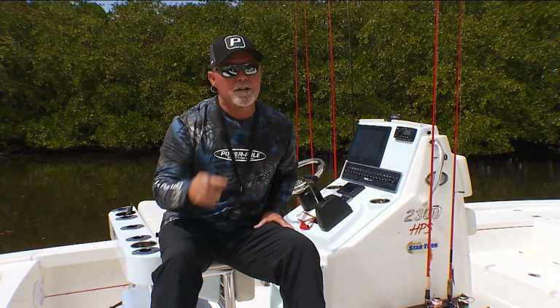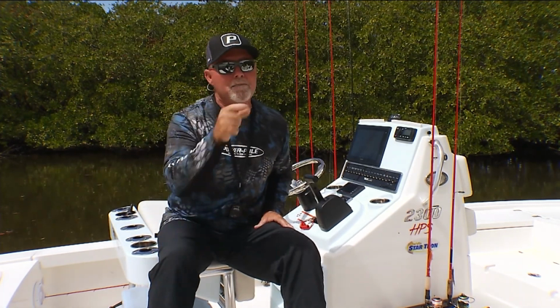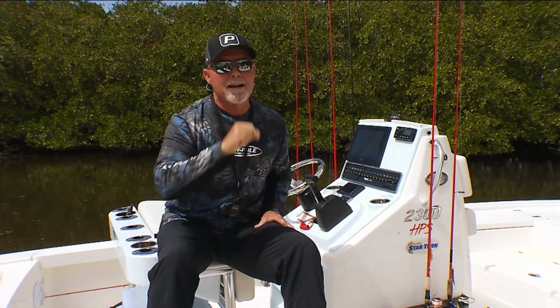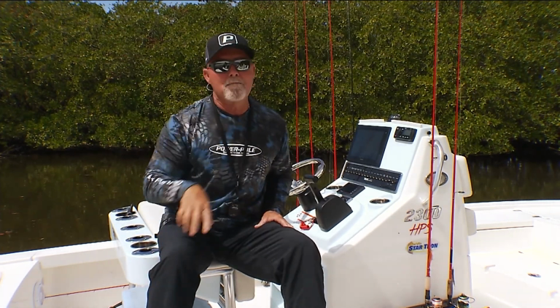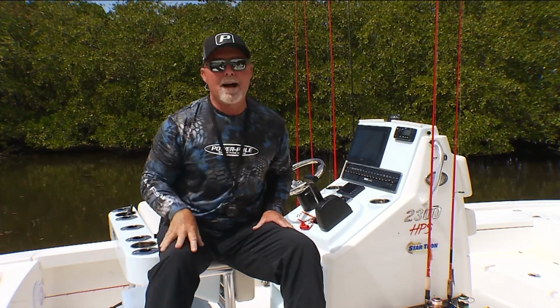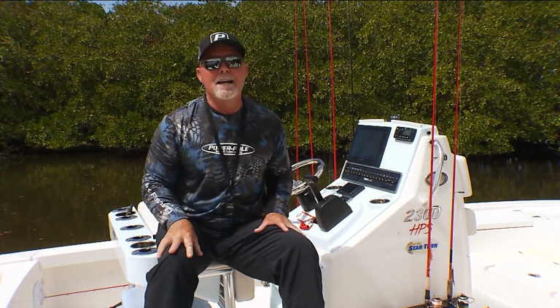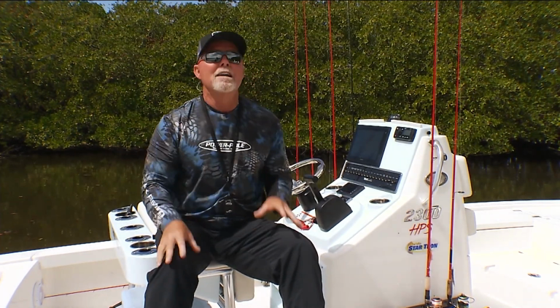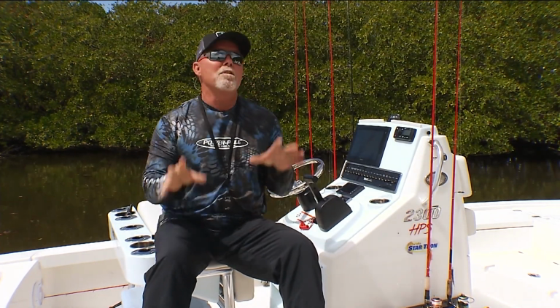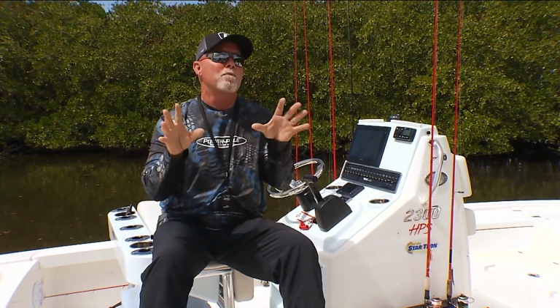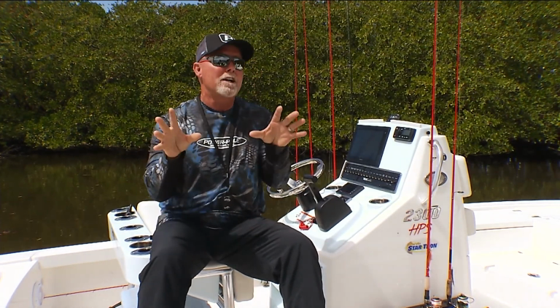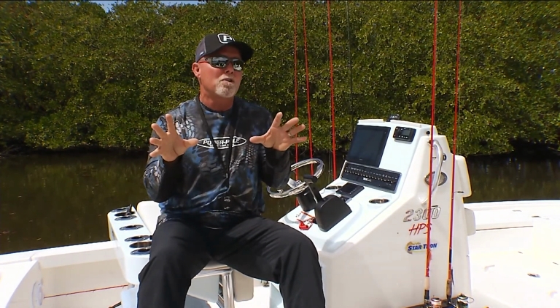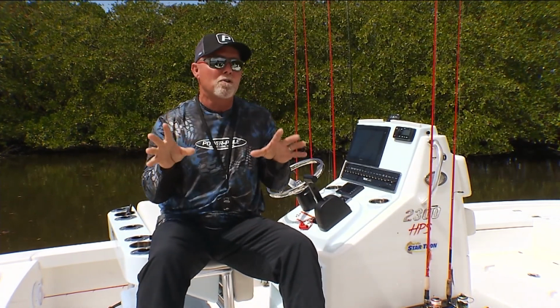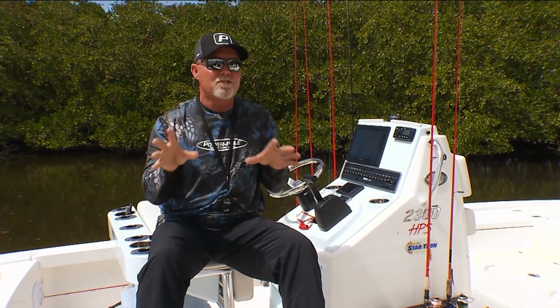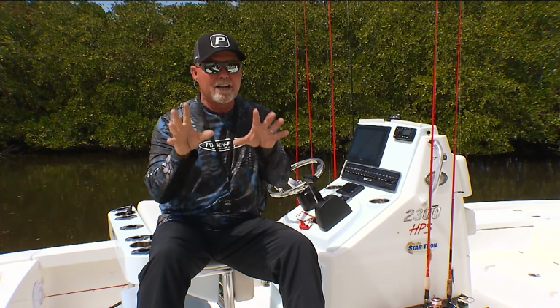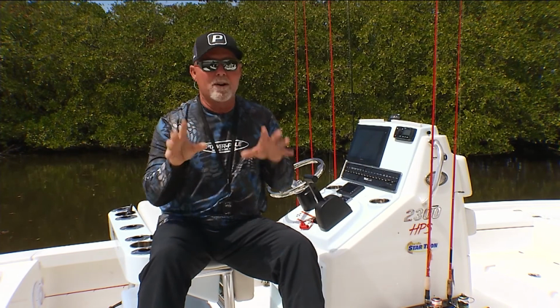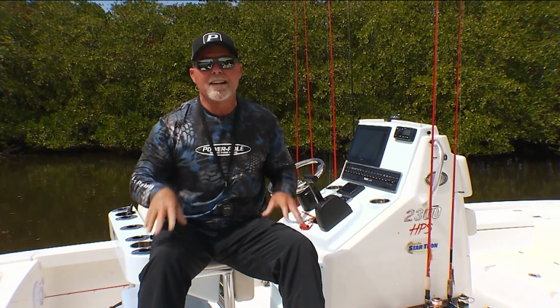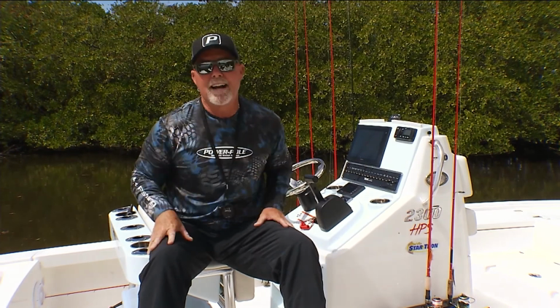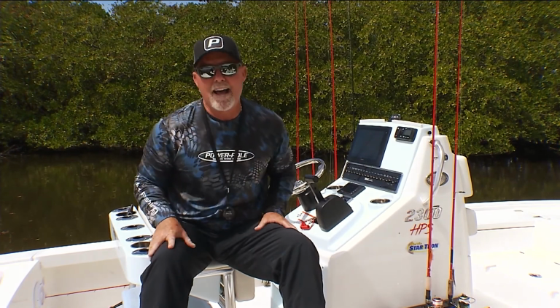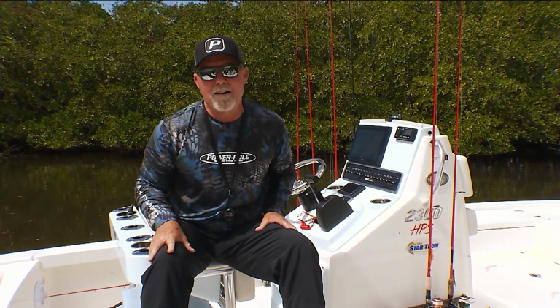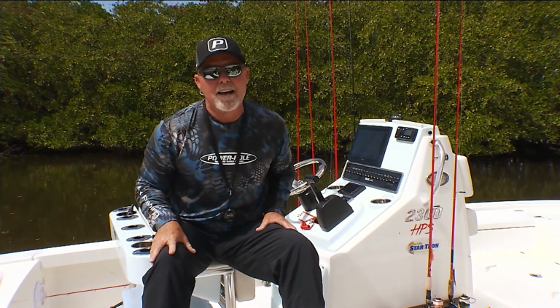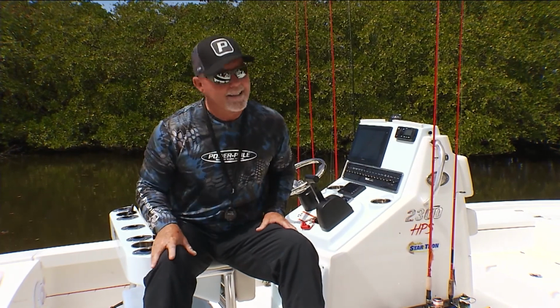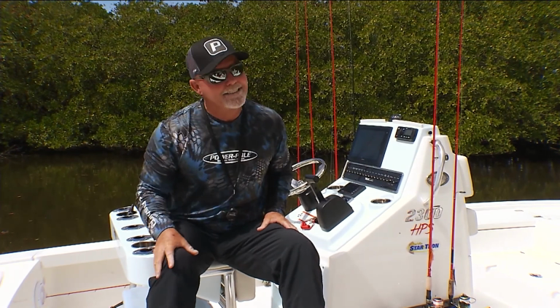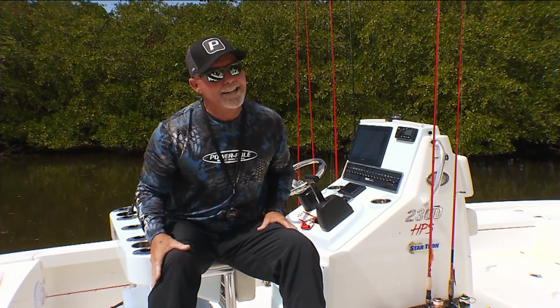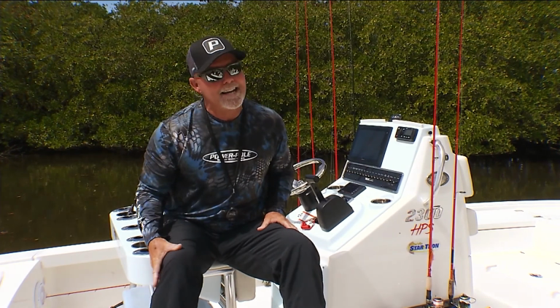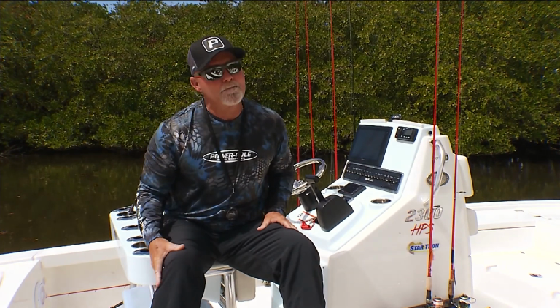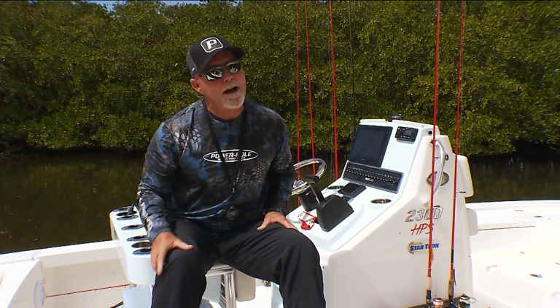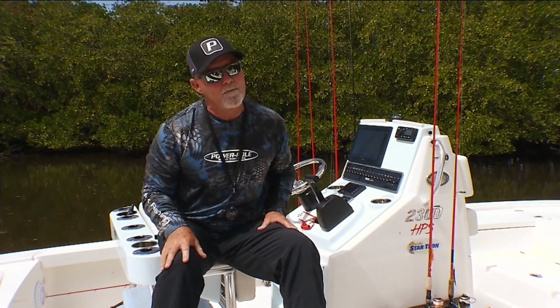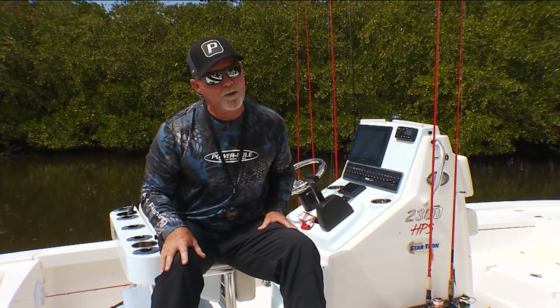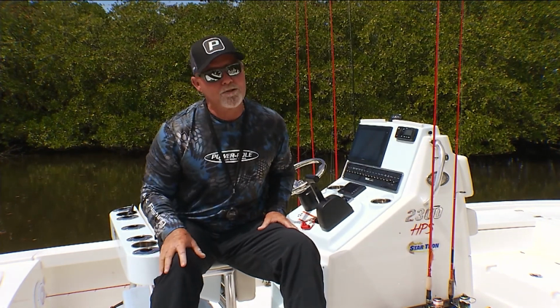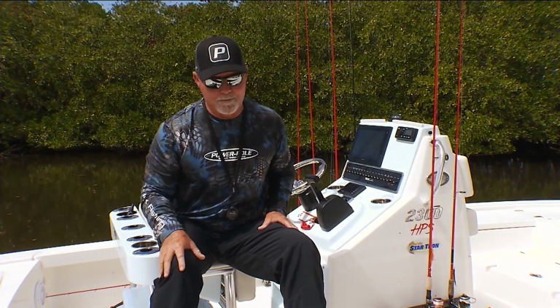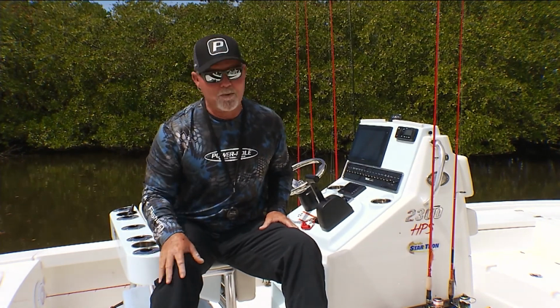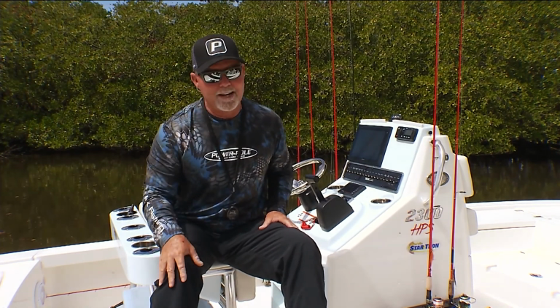So keep that in mind. It's a pretty cool secret that I have. And that's today's Power Pole Tip of the Week.